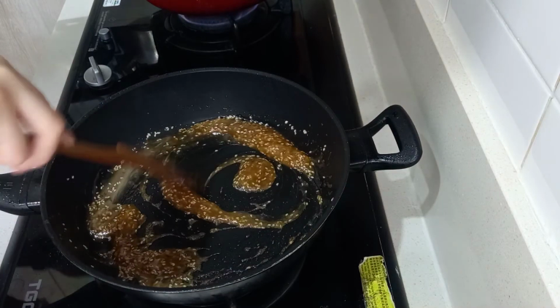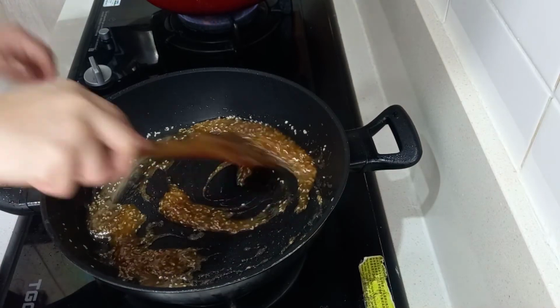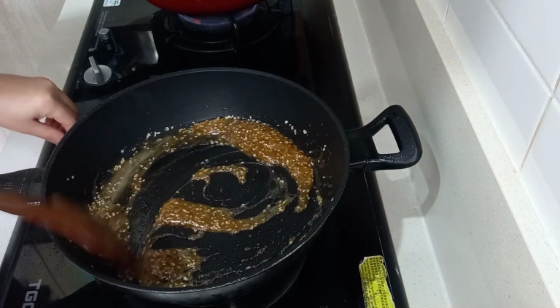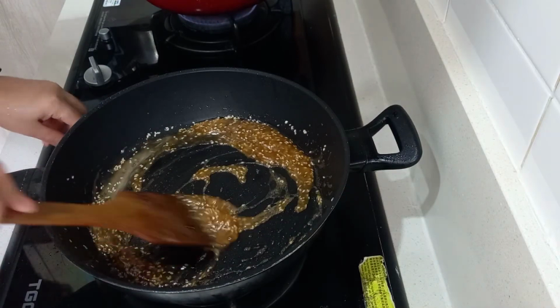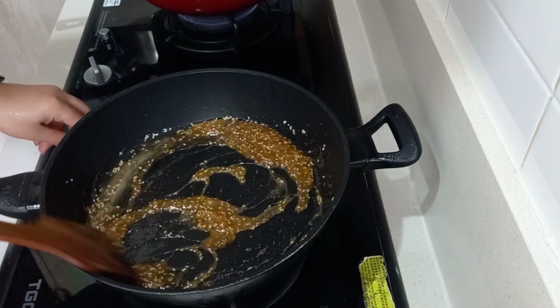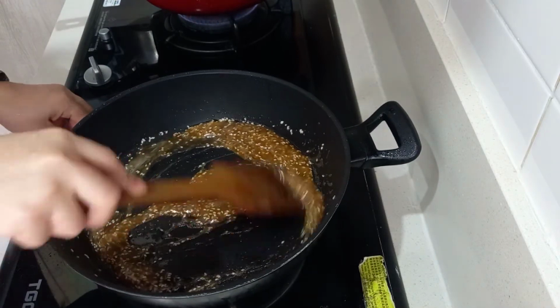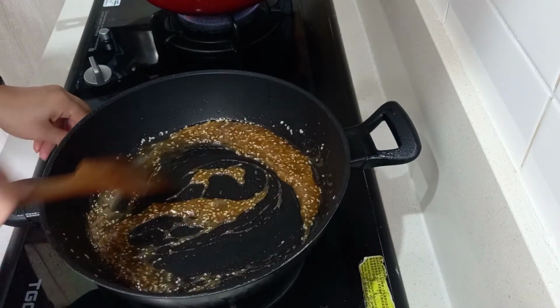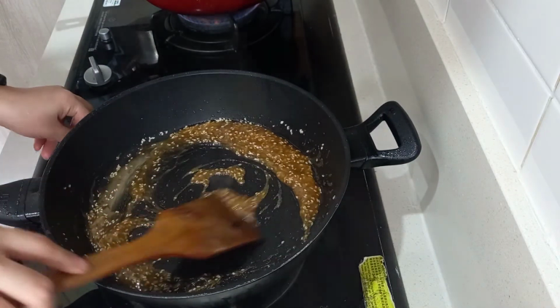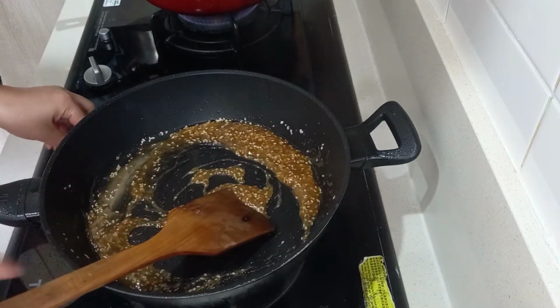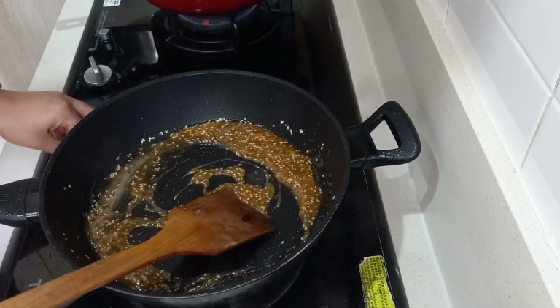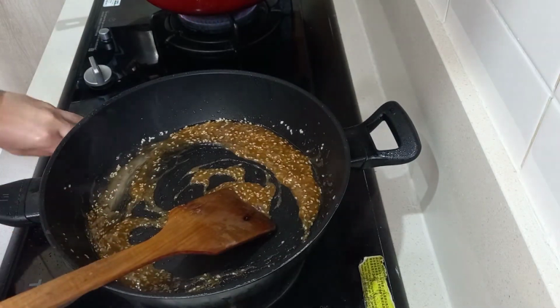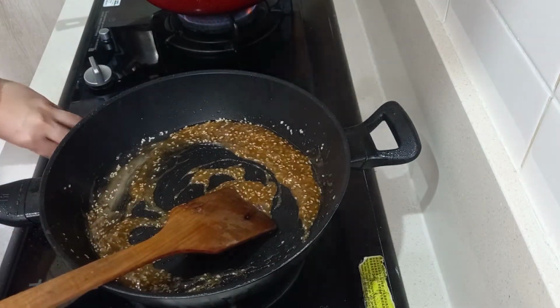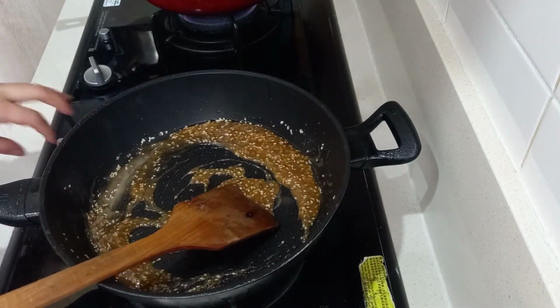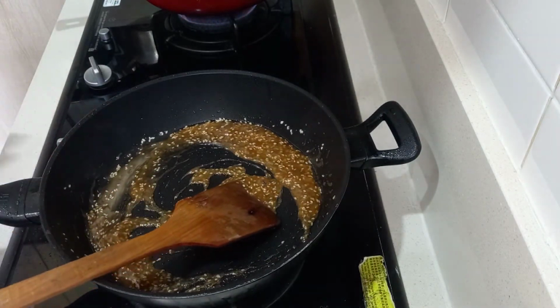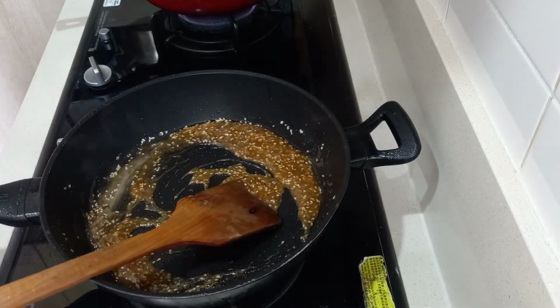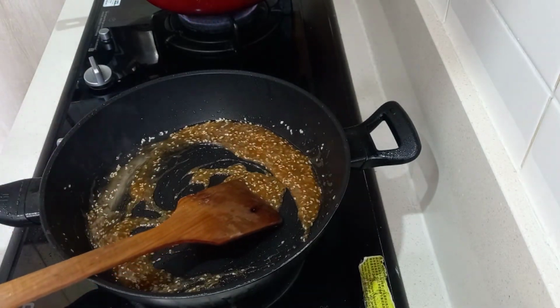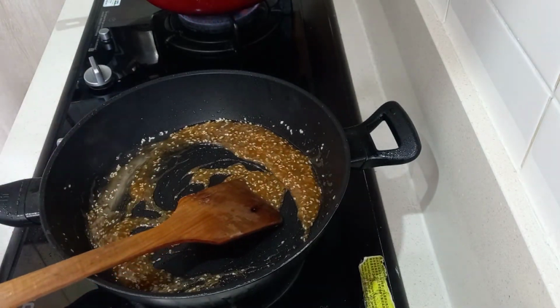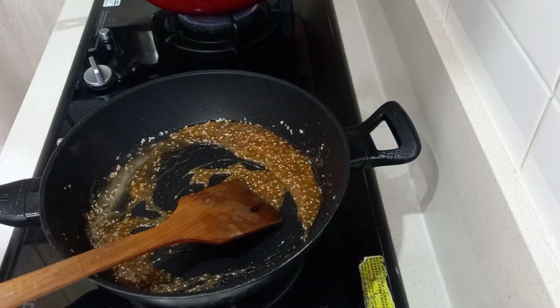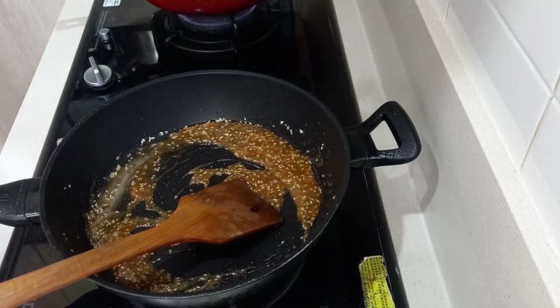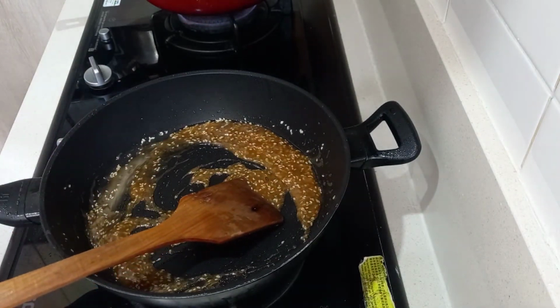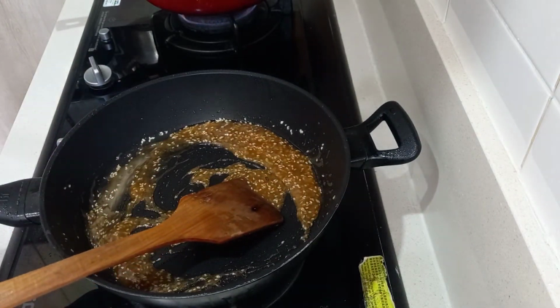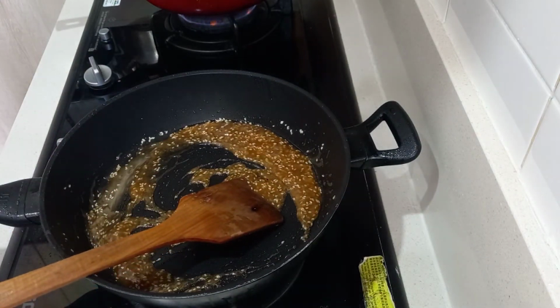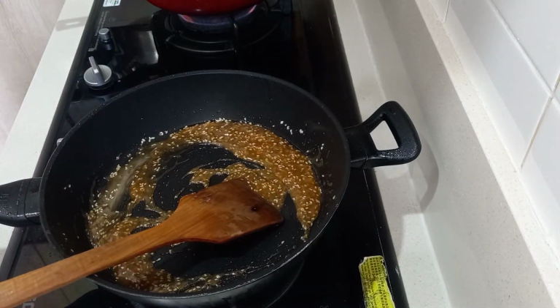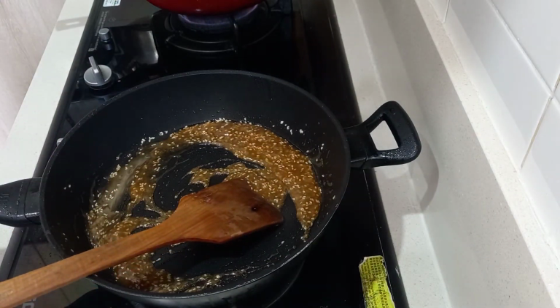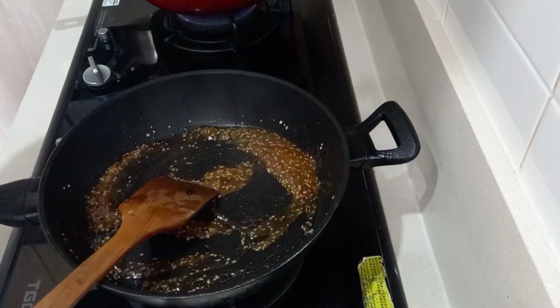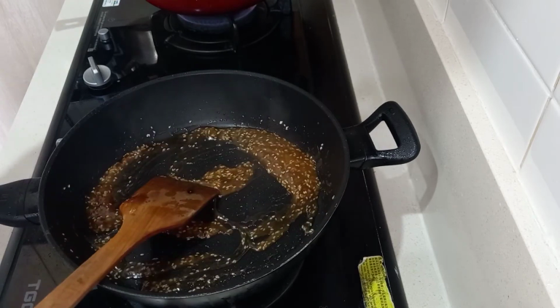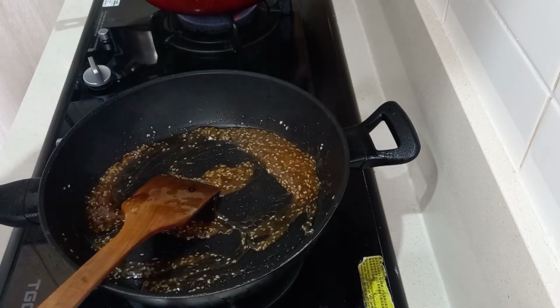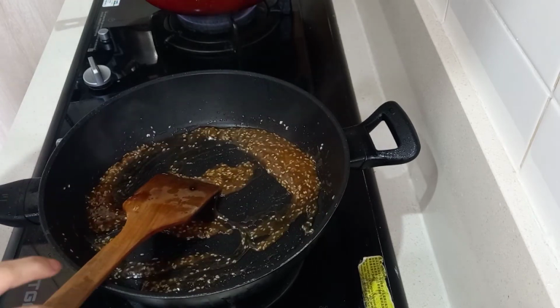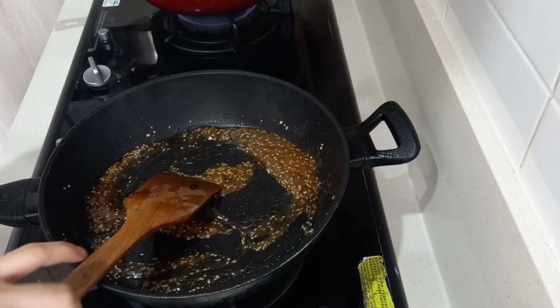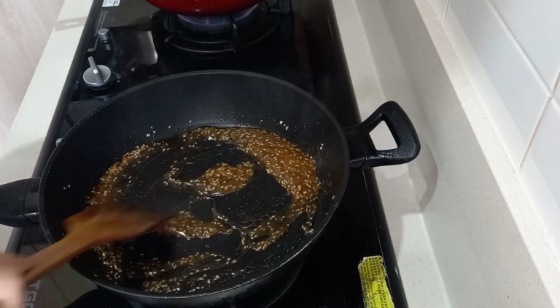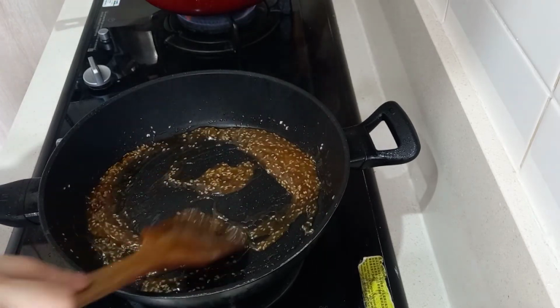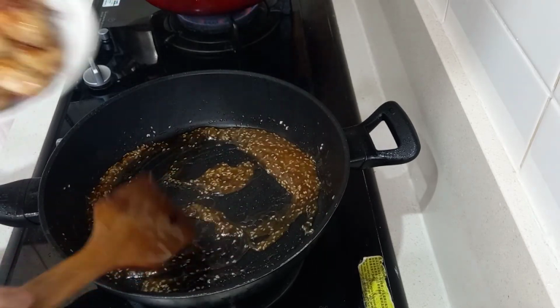This is the chicken that we browned. It's already browned. So next, we will be making our sauce.